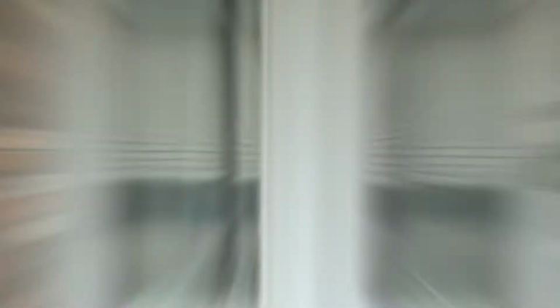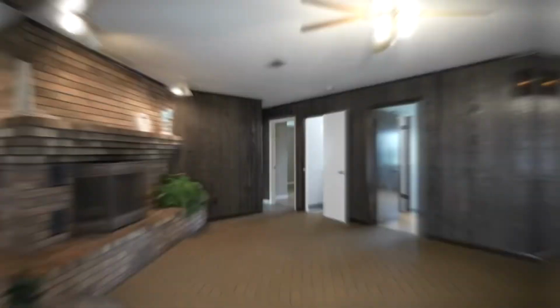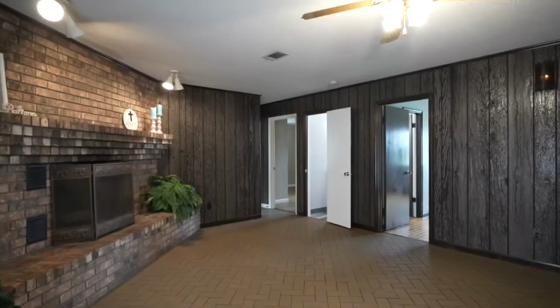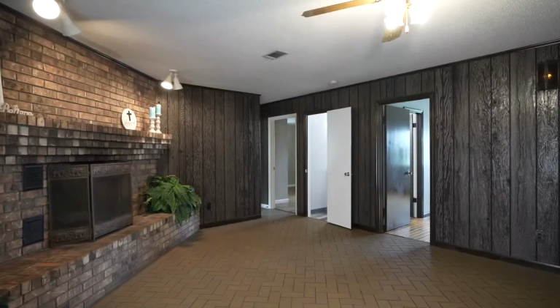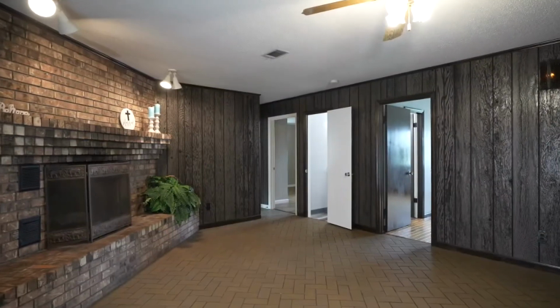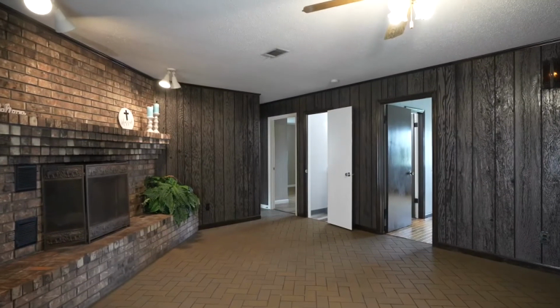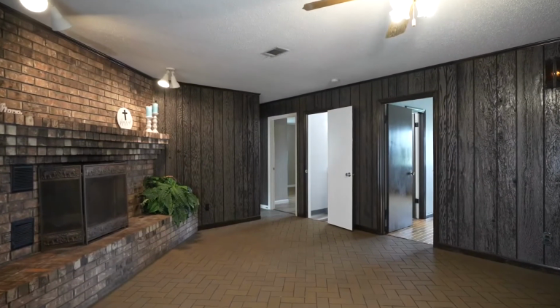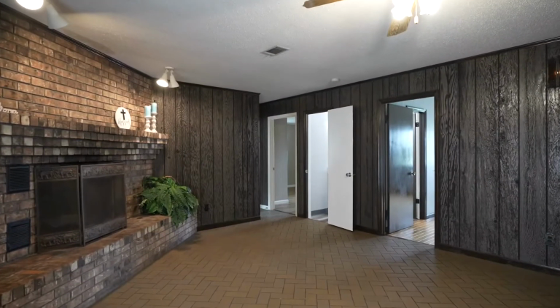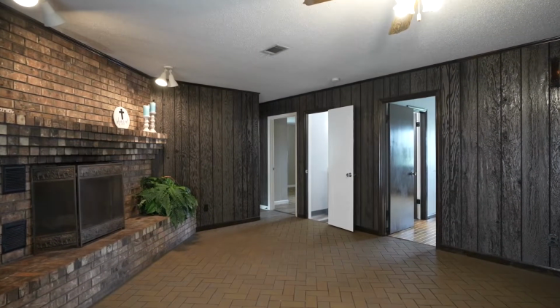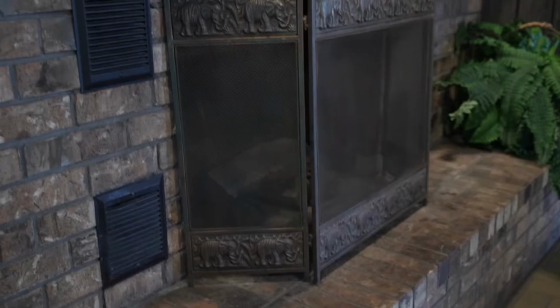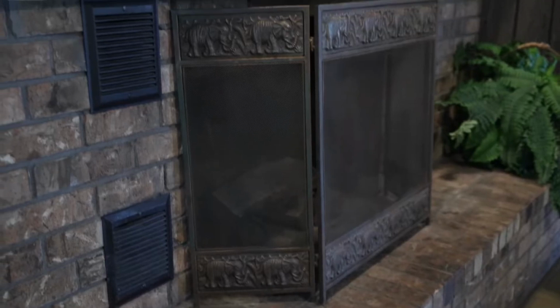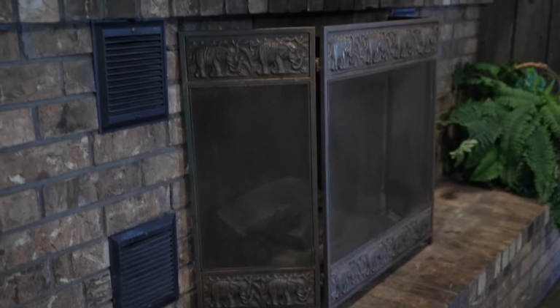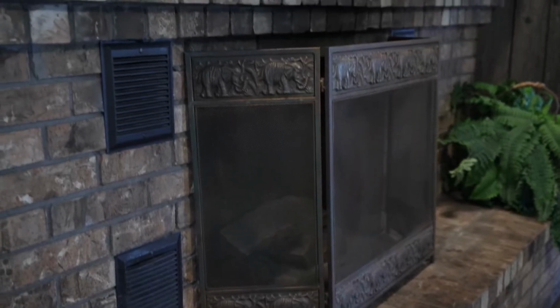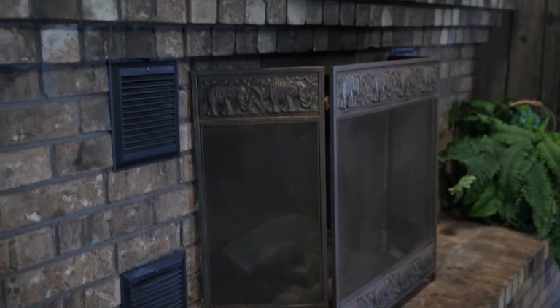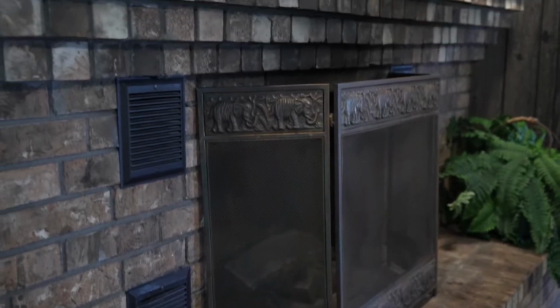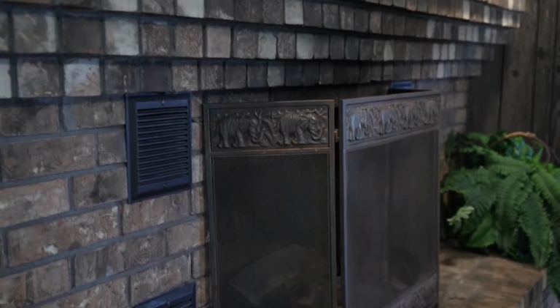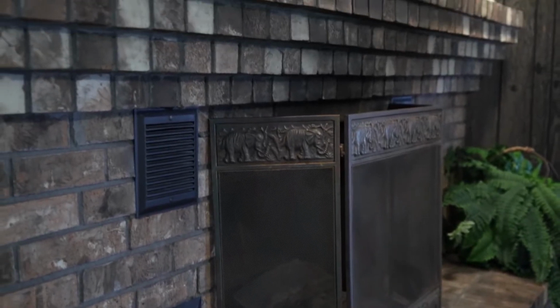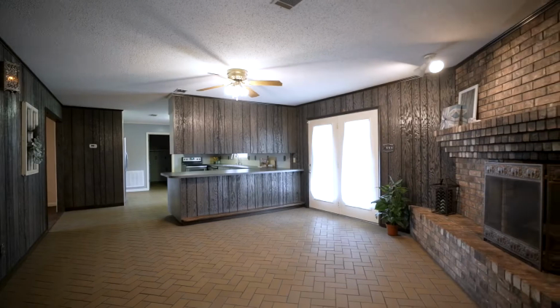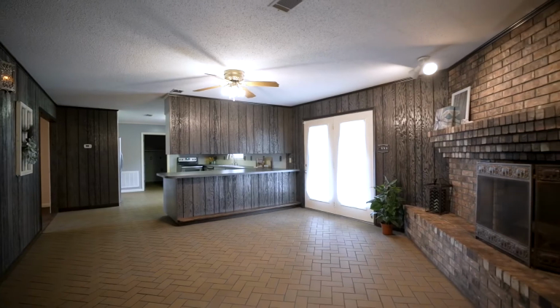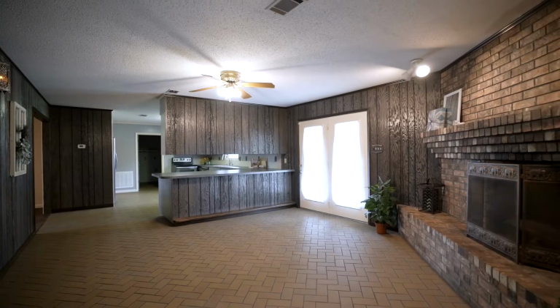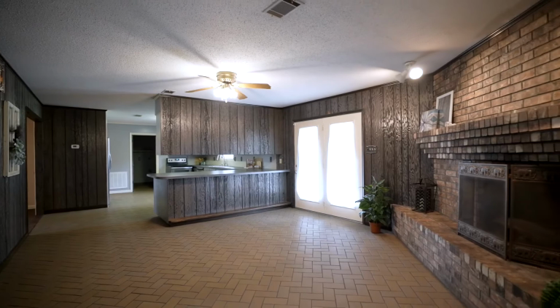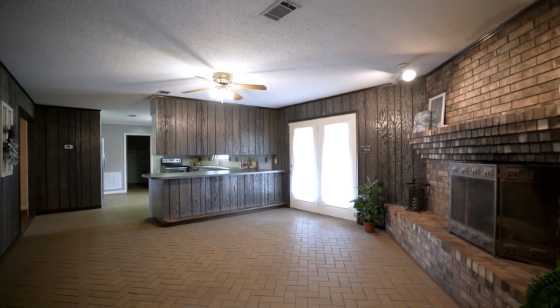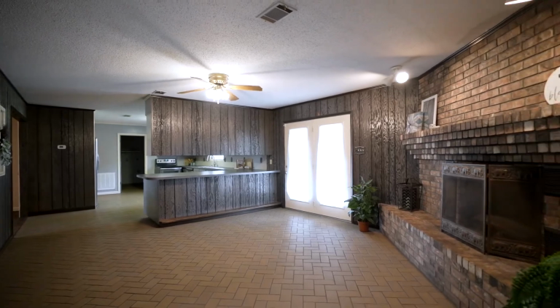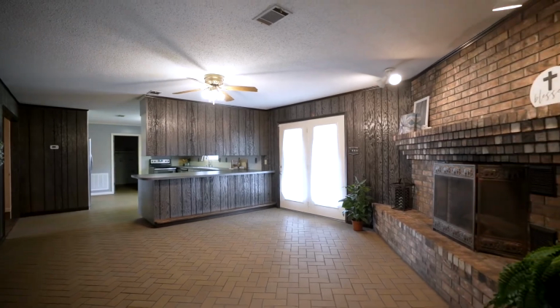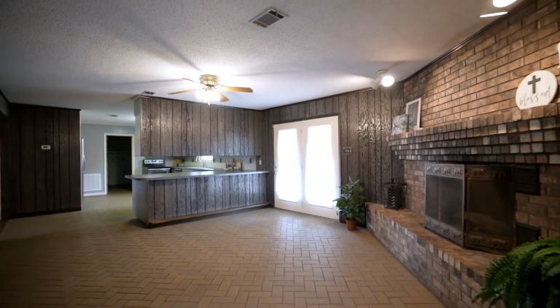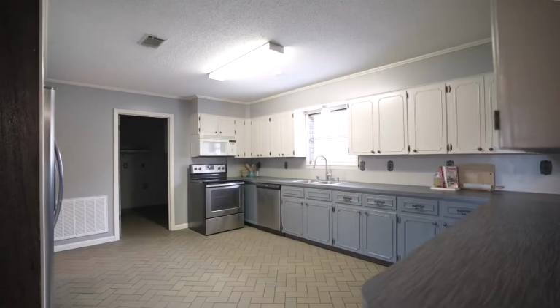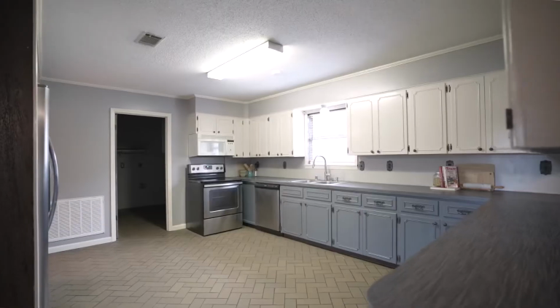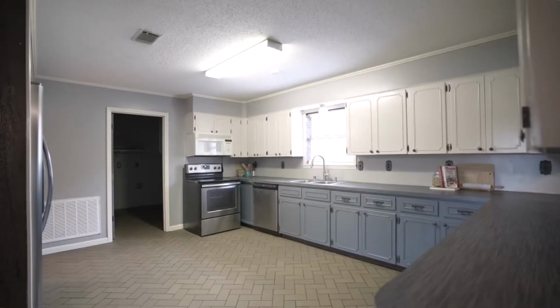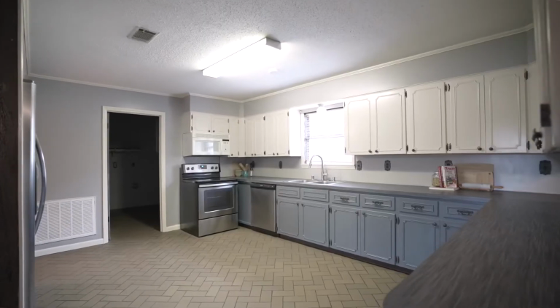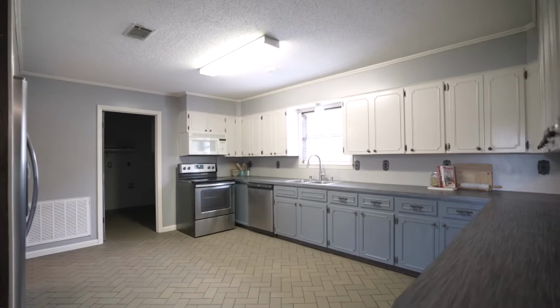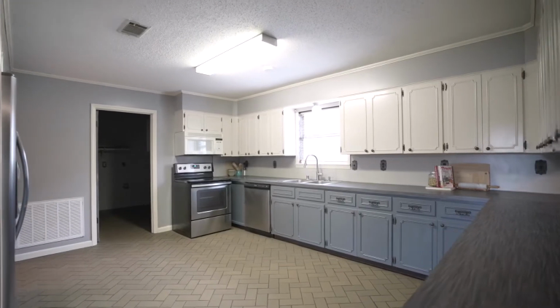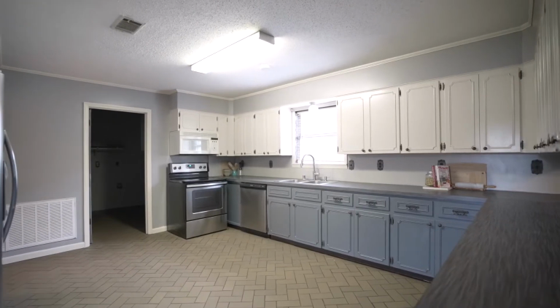Enter at the large living room with a floor-to-ceiling brick hearth that flows nicely into the open kitchen, which highlights sleek gray cabinetry and stainless appliances.